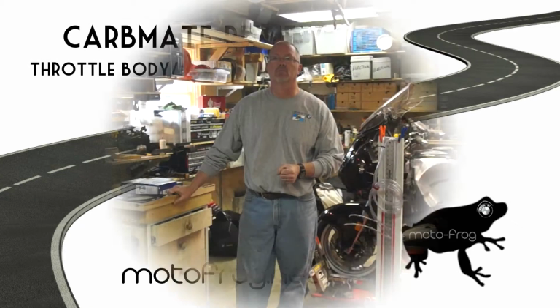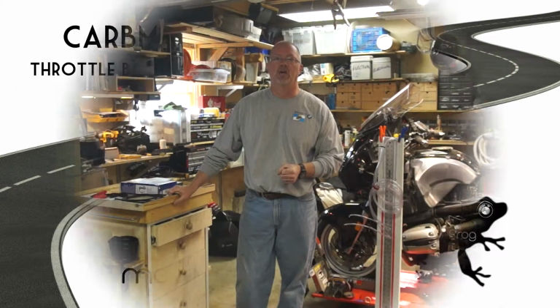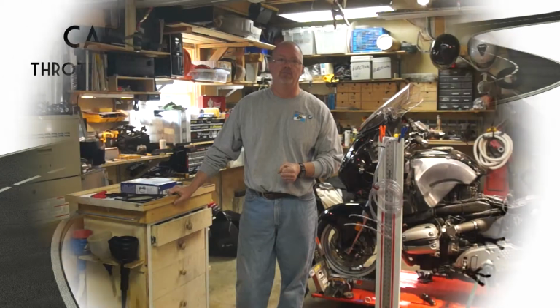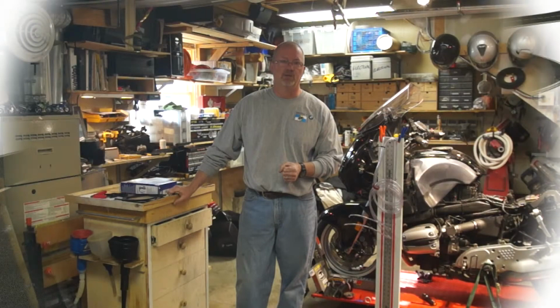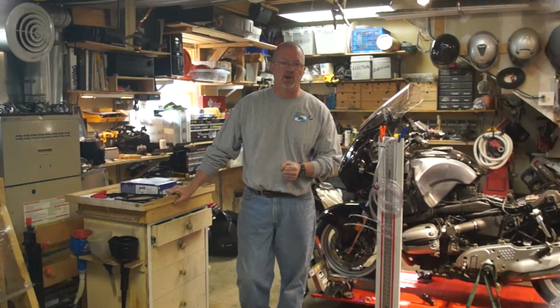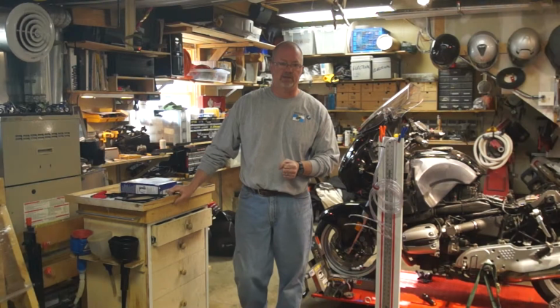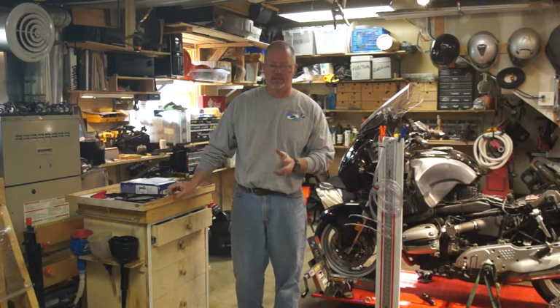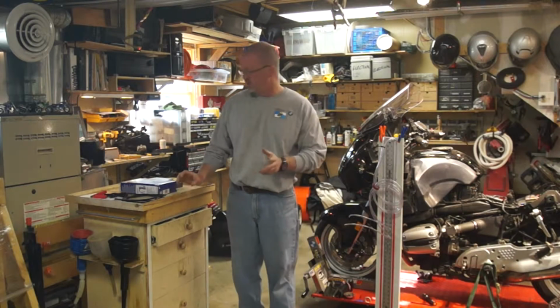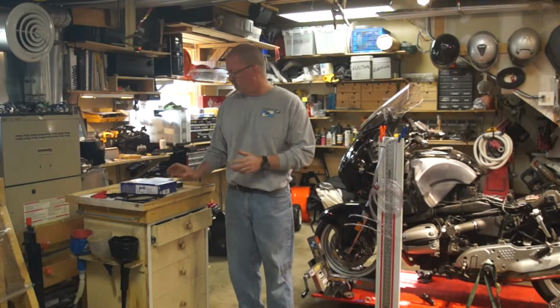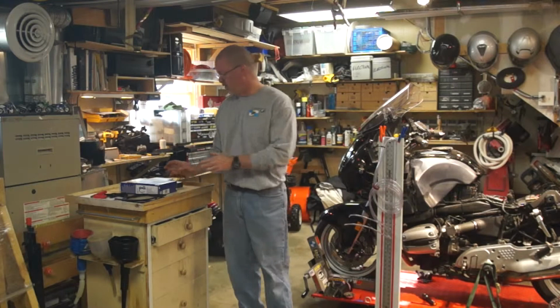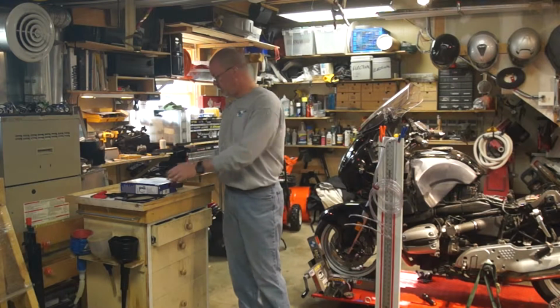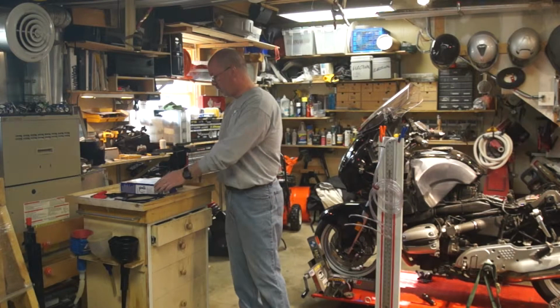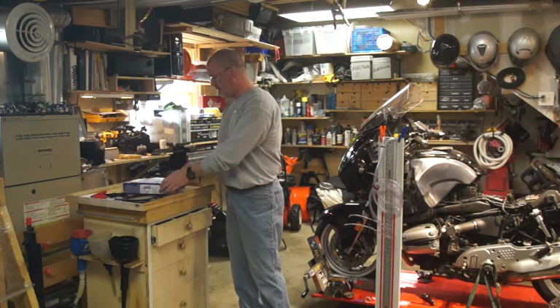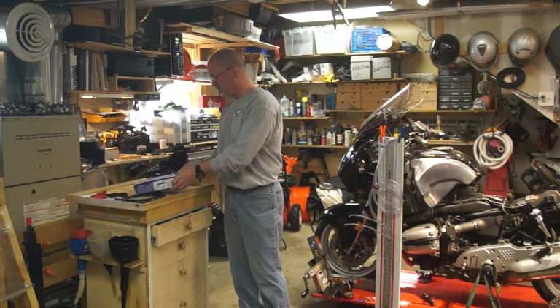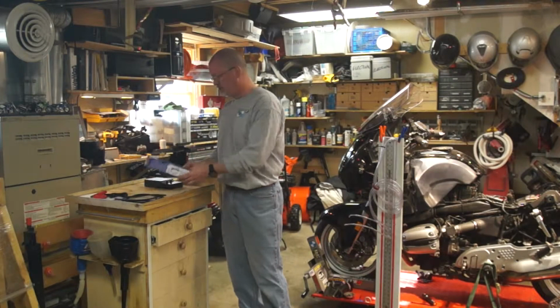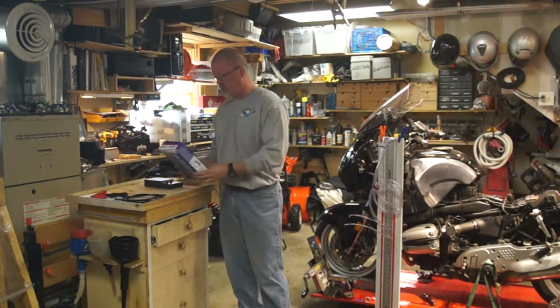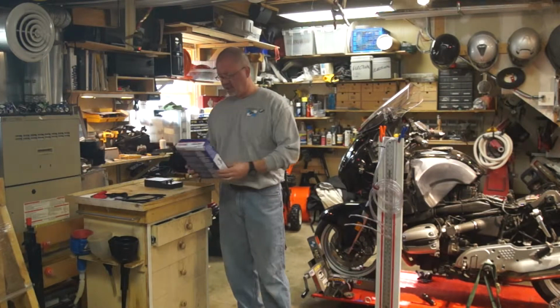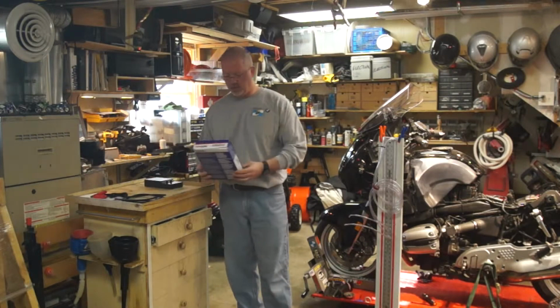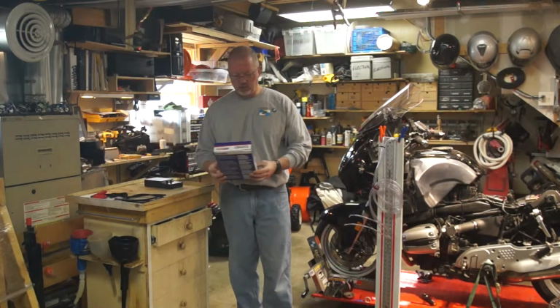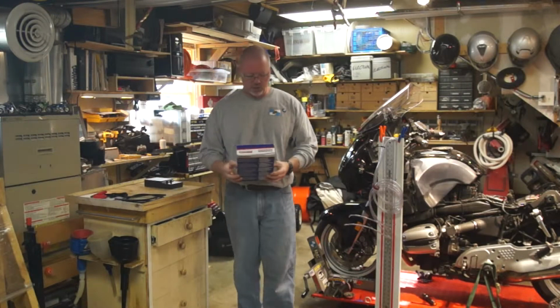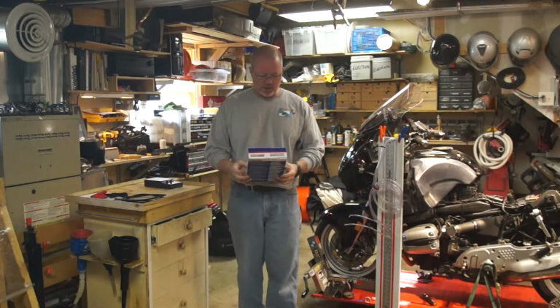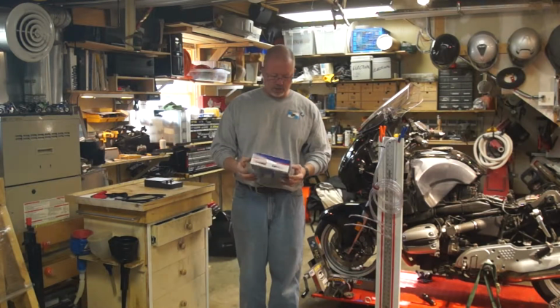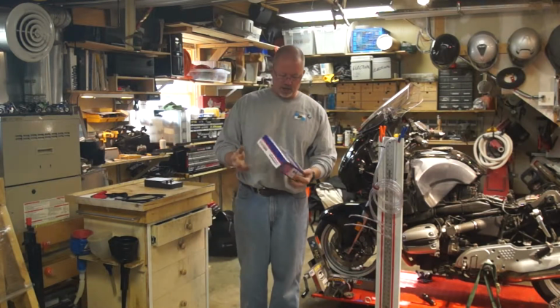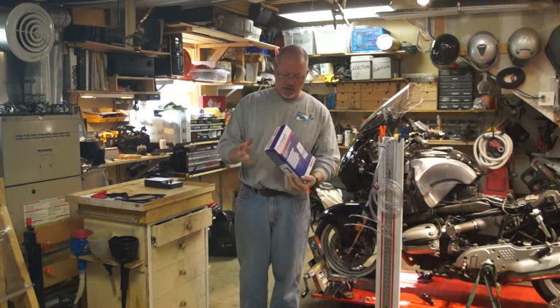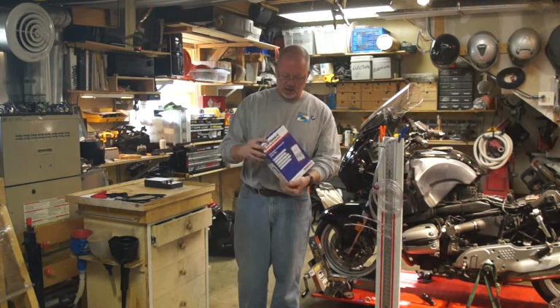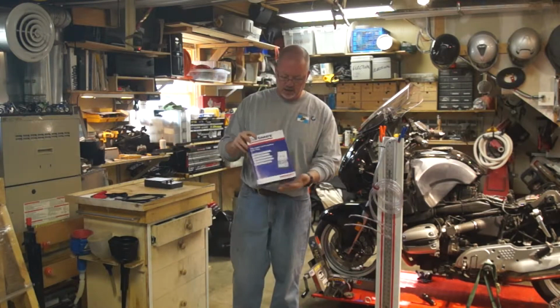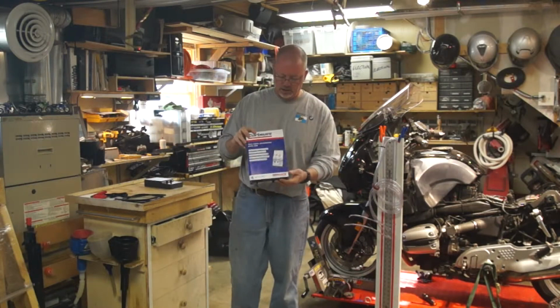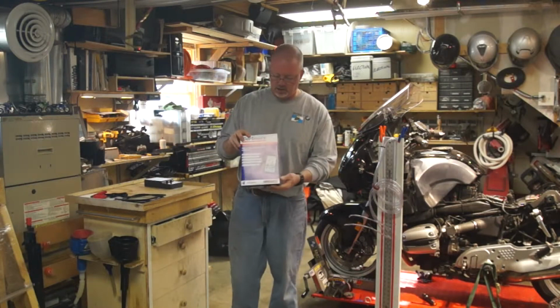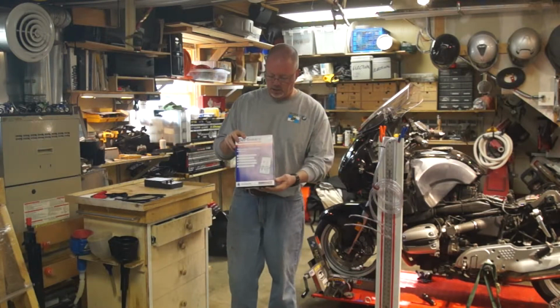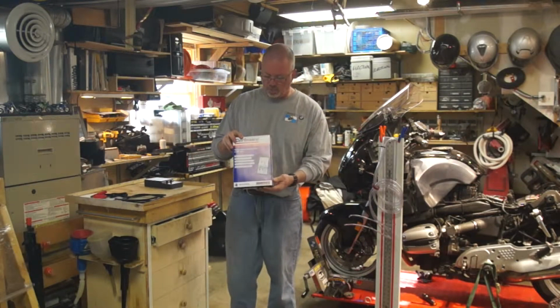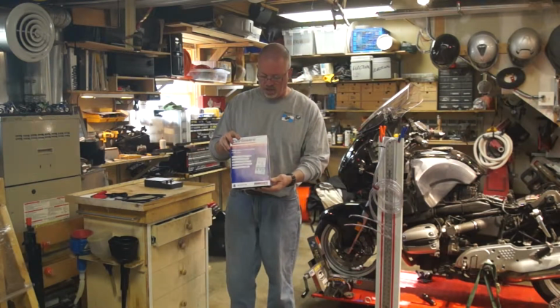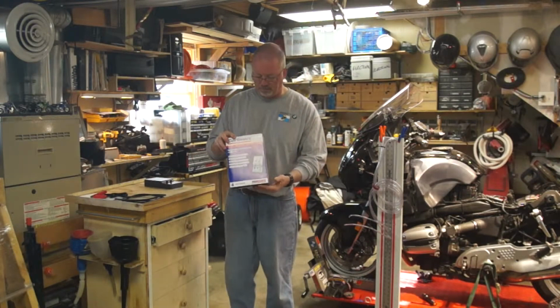Hi, I'm Doug Rost. Today I want to talk about a new tool that I just got, and that is the CarbMate.